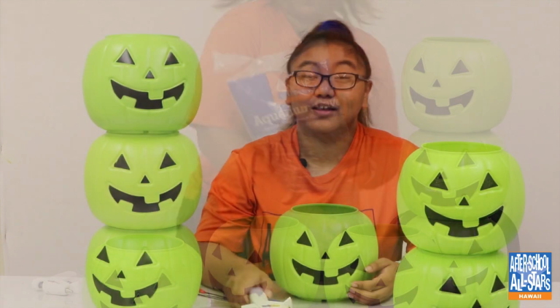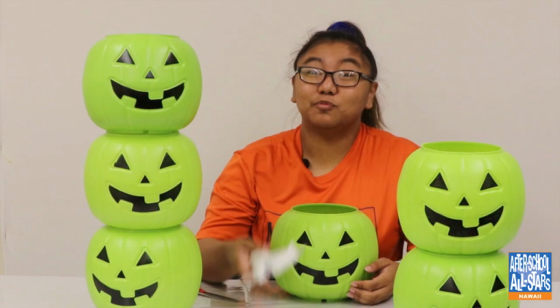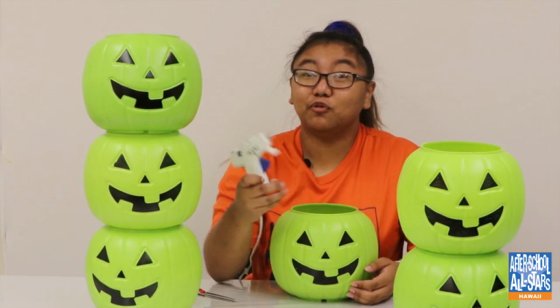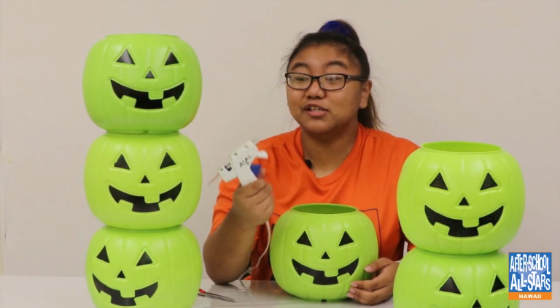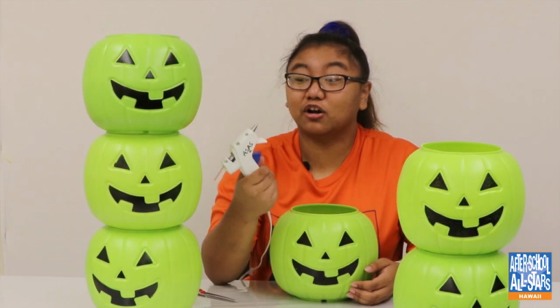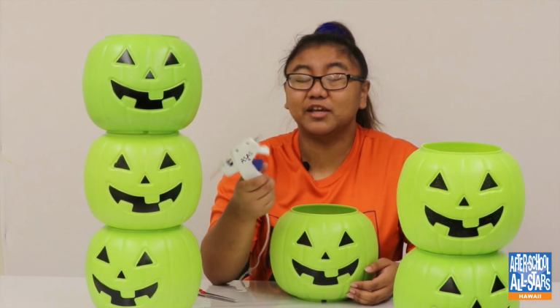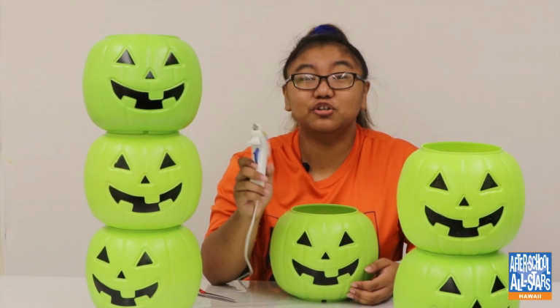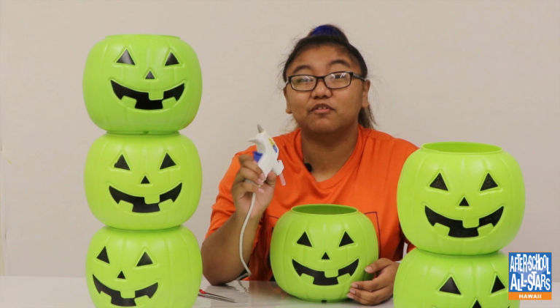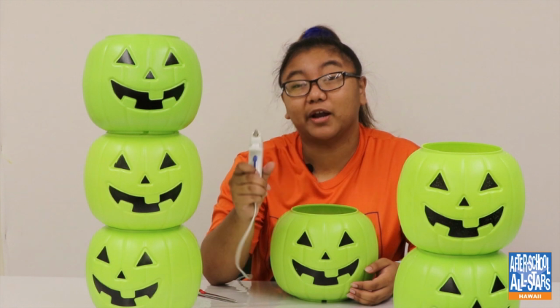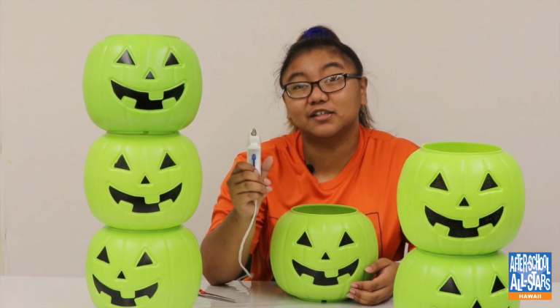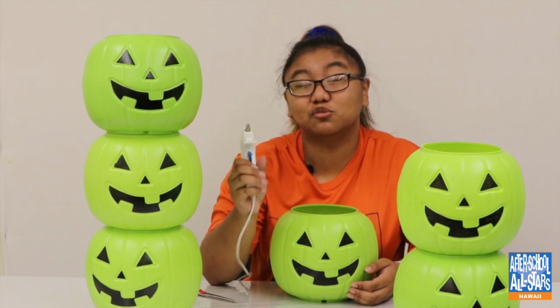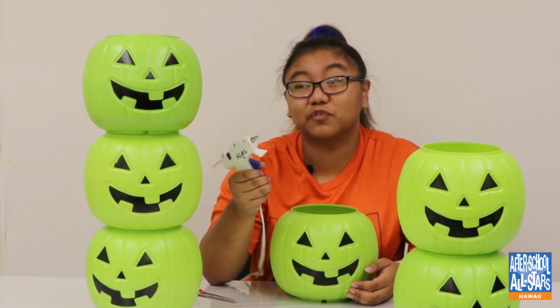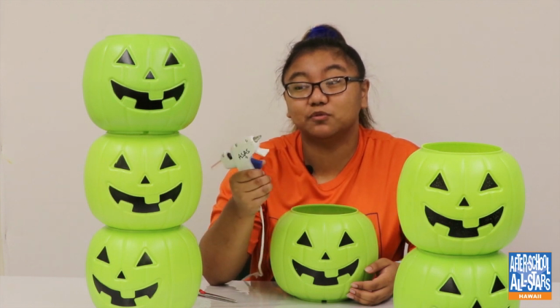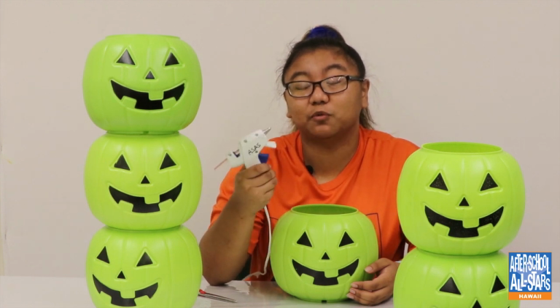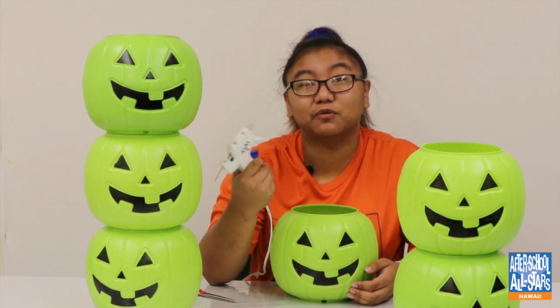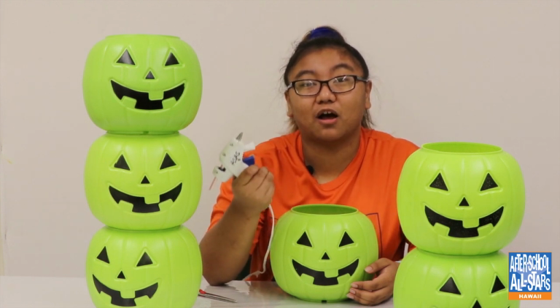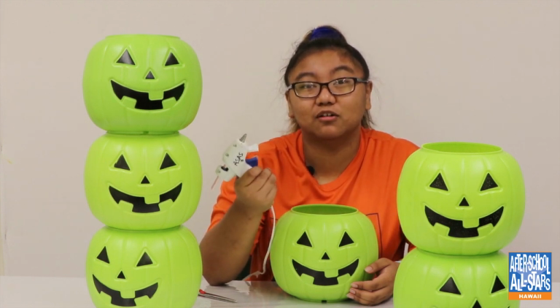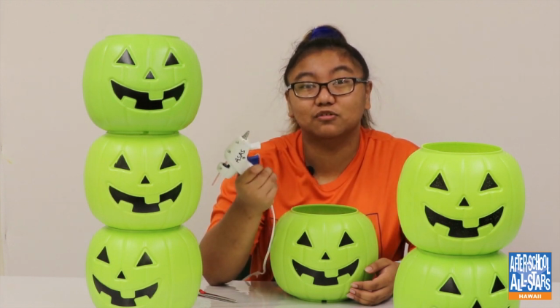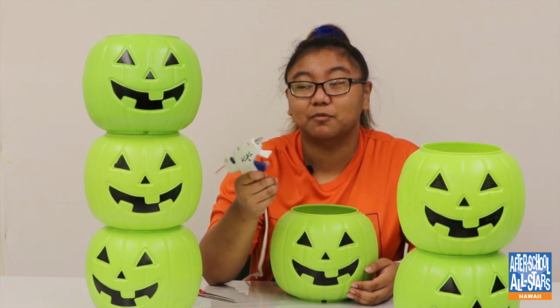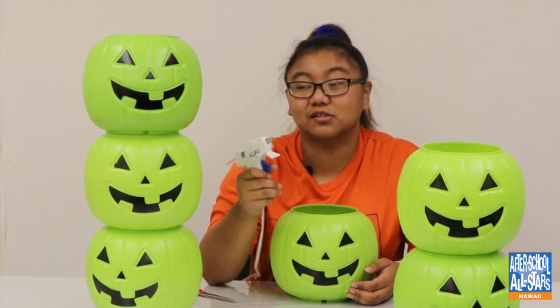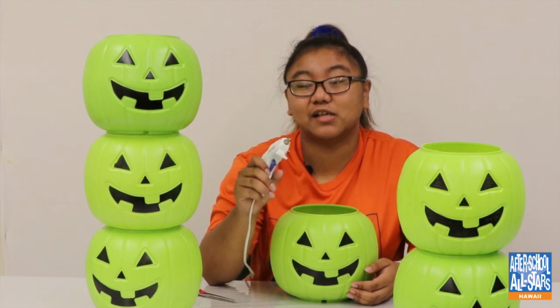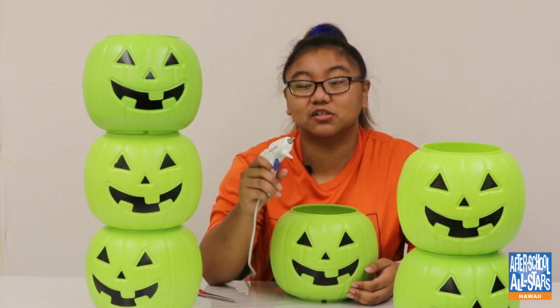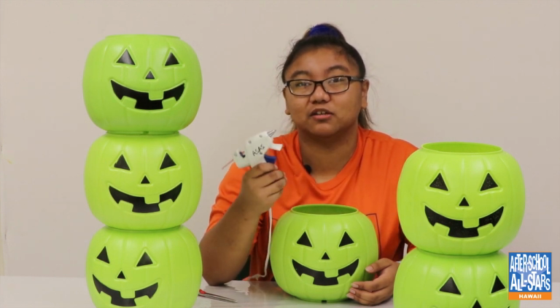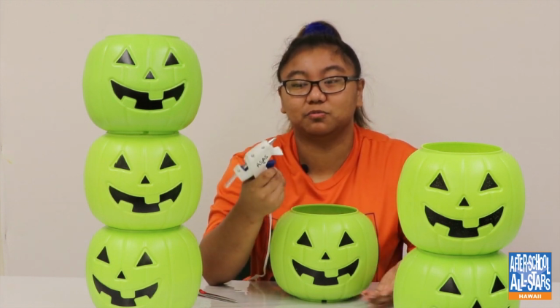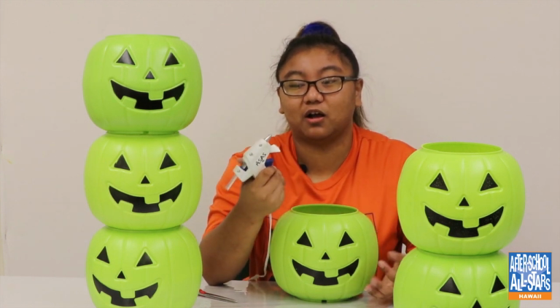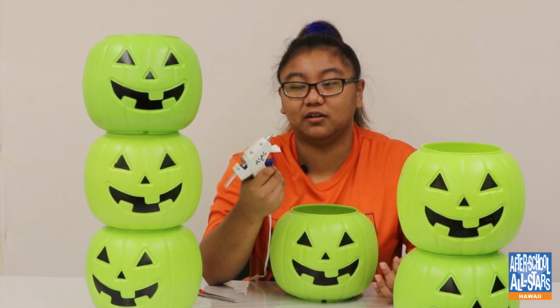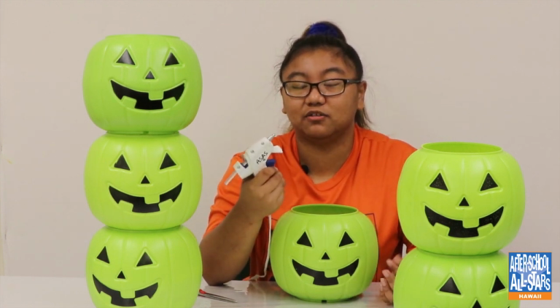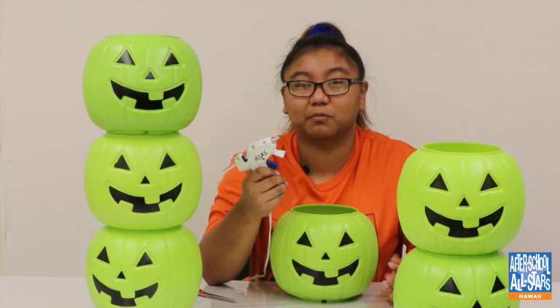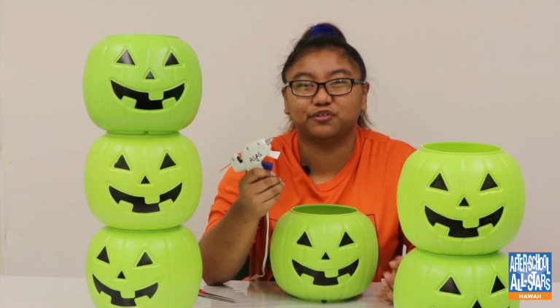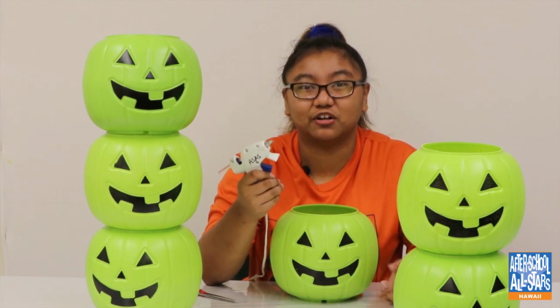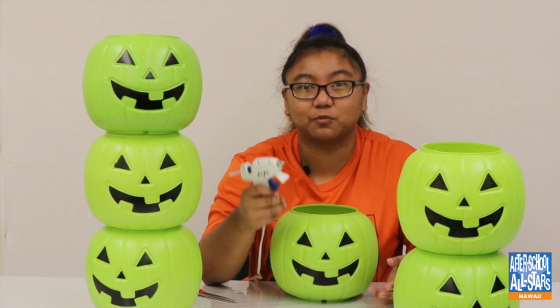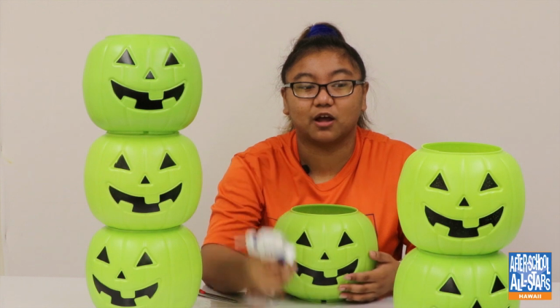Before we get started, make sure you have your parent's supervision when you're working with the hot glue, because it's actually super hot and you can burn your fingers.